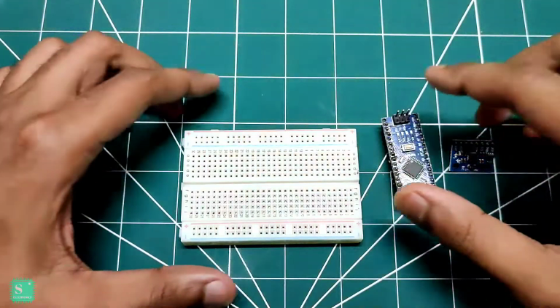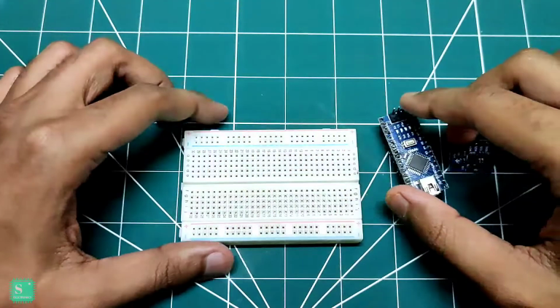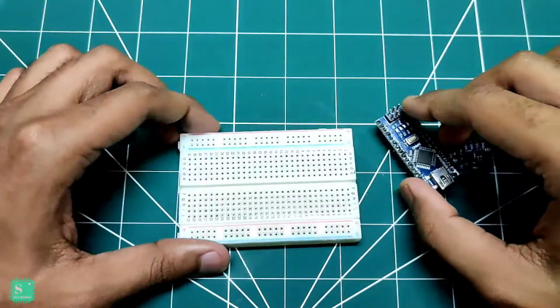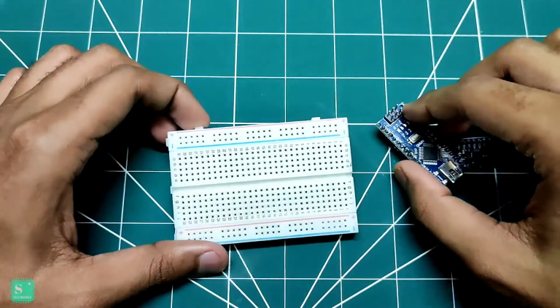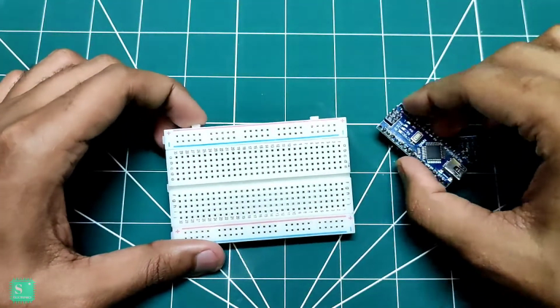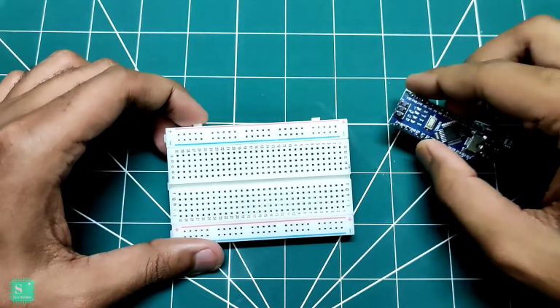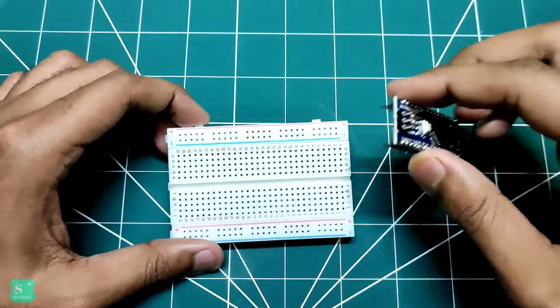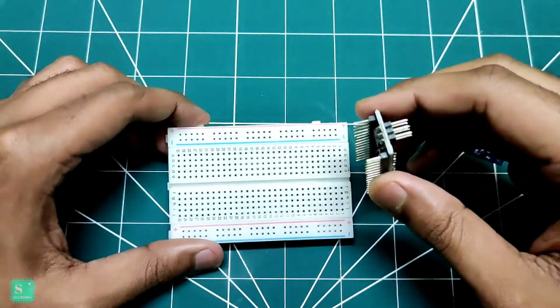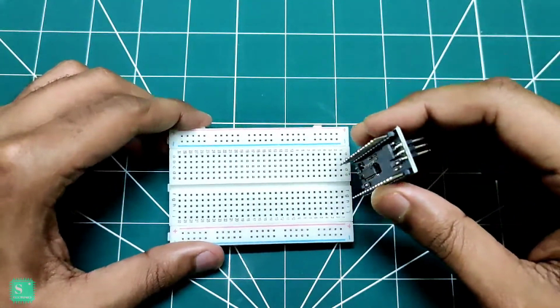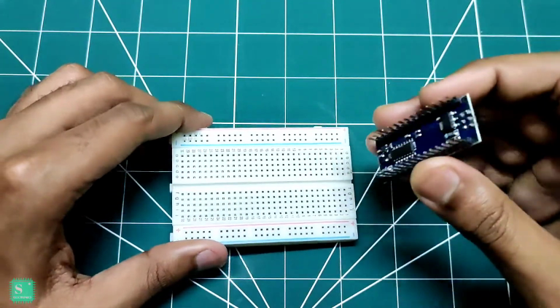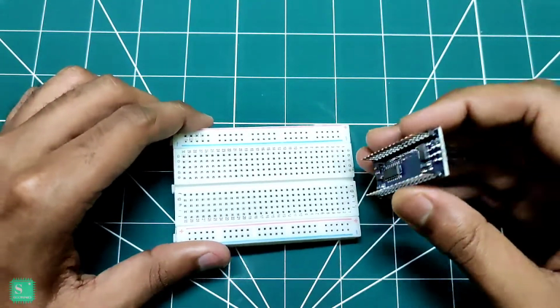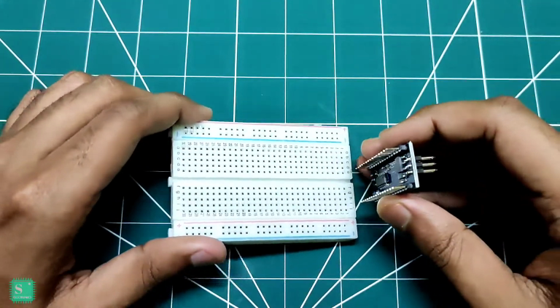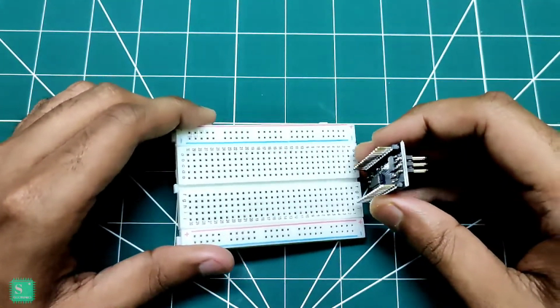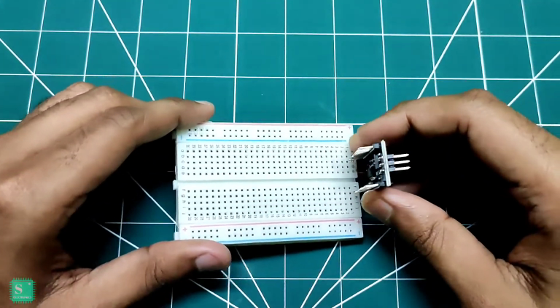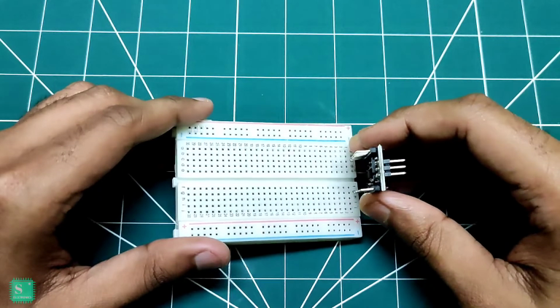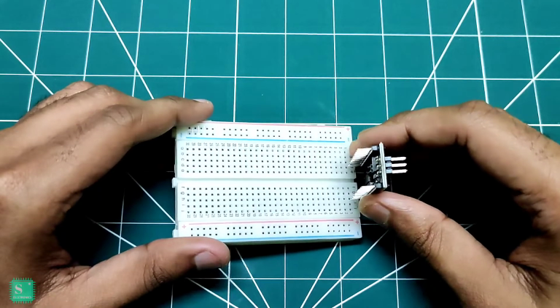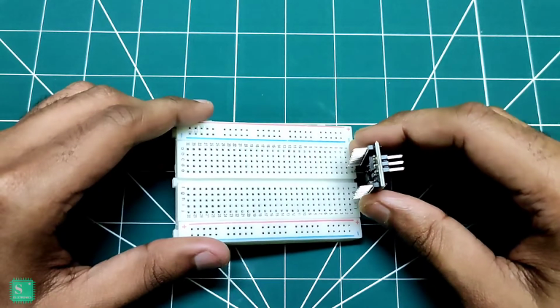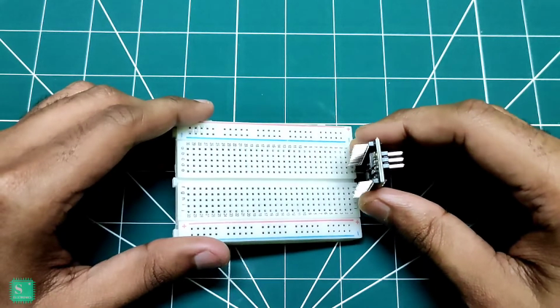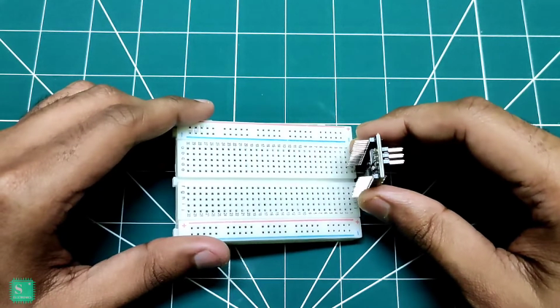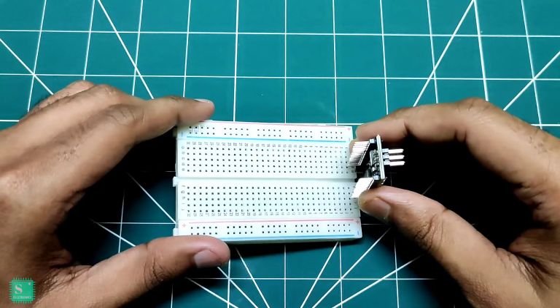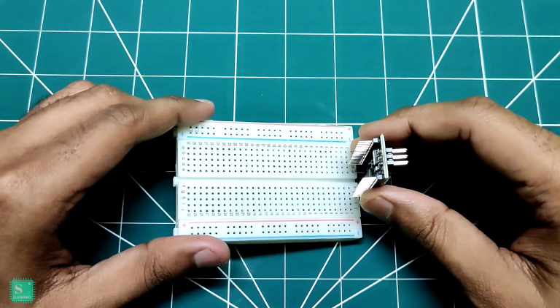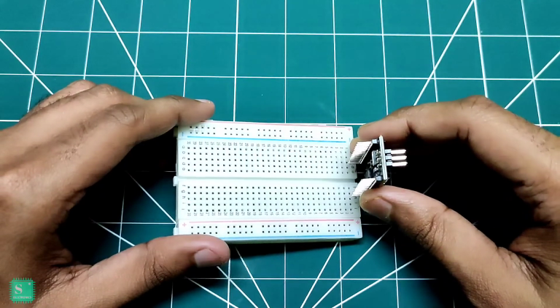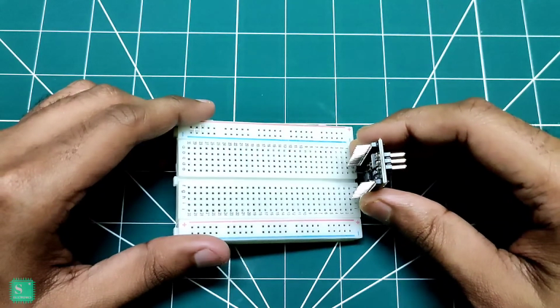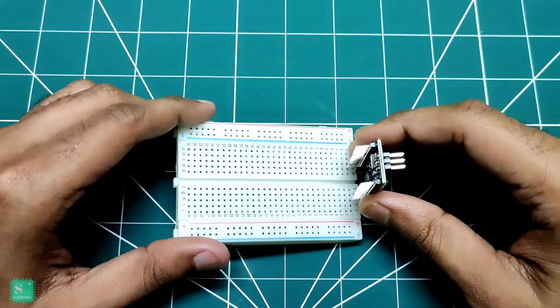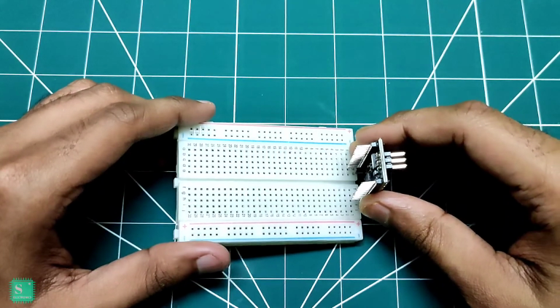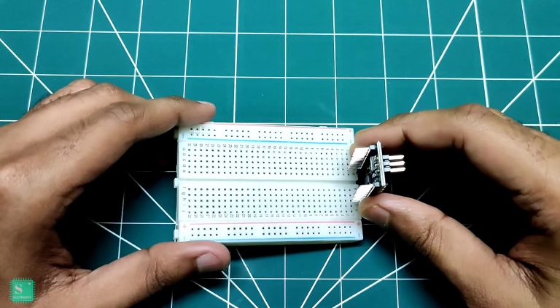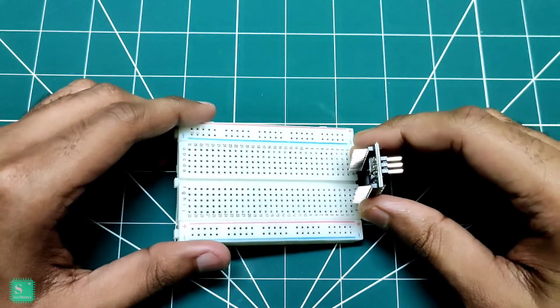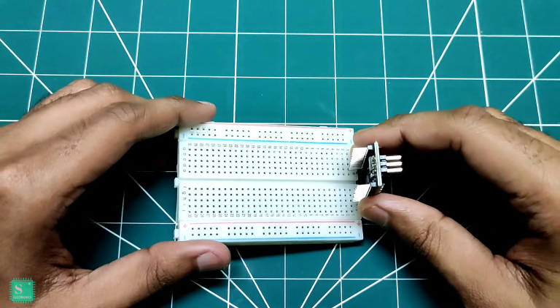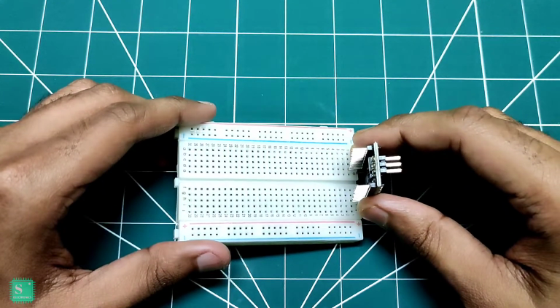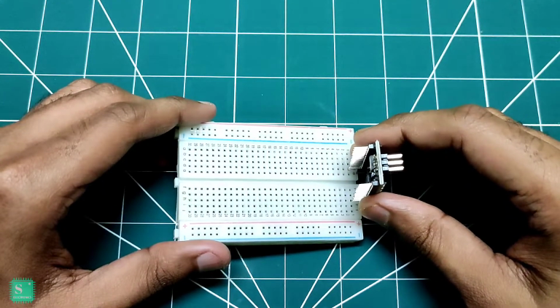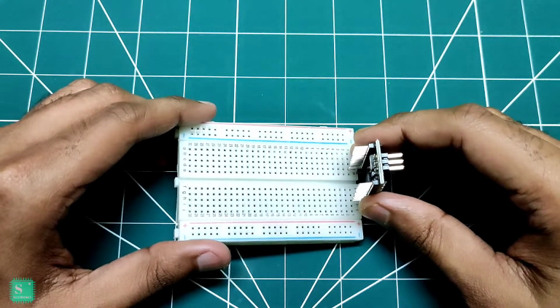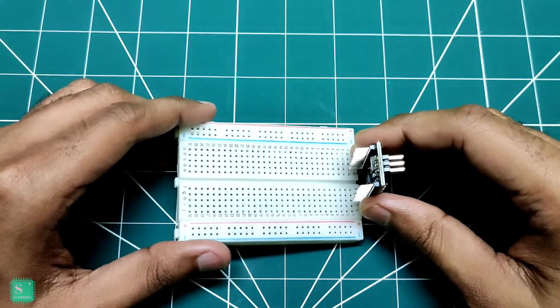So first what we need to do is to mount our Arduino Nano and the gyro sensor on the breadboard.